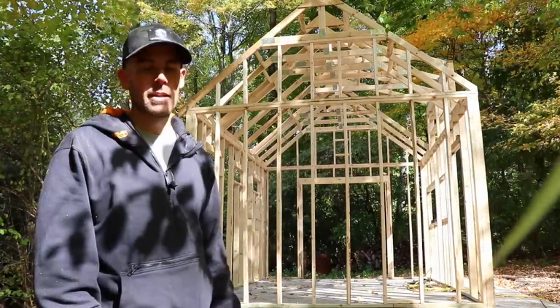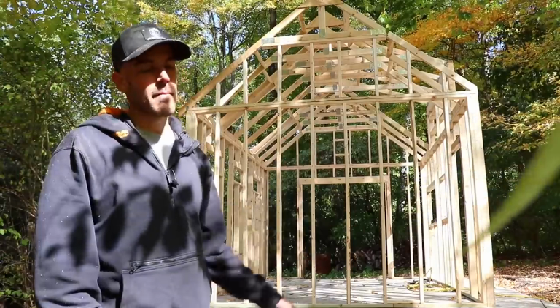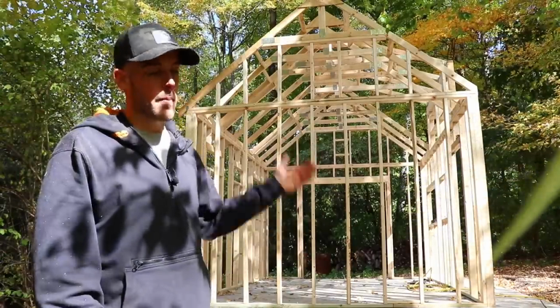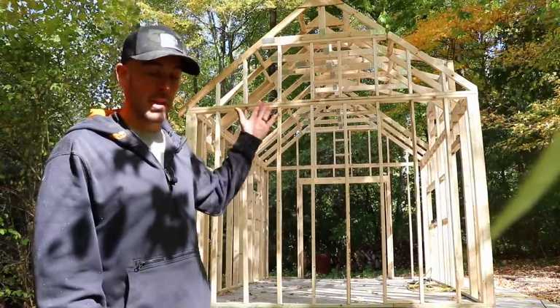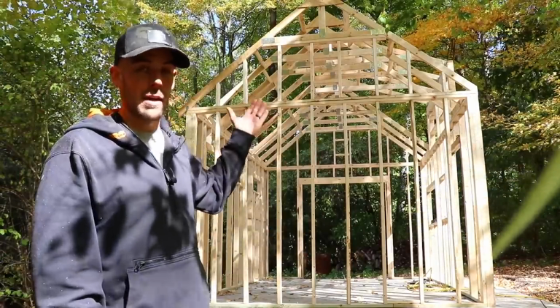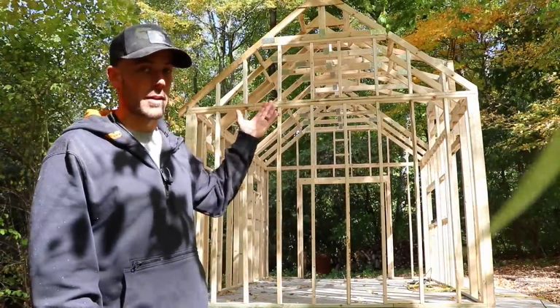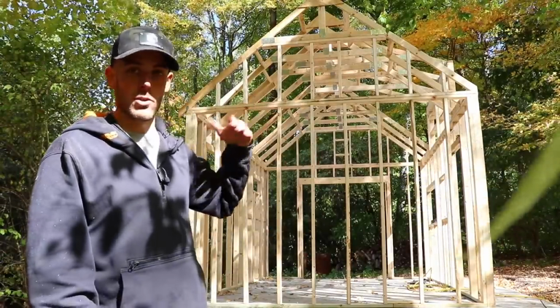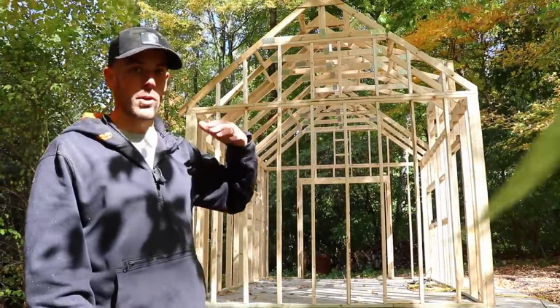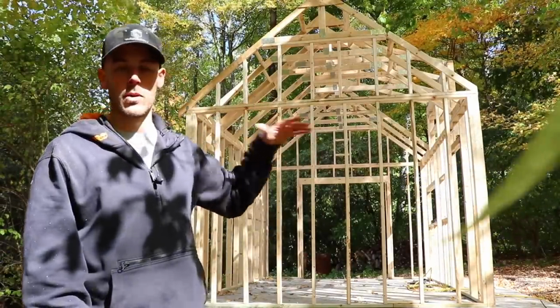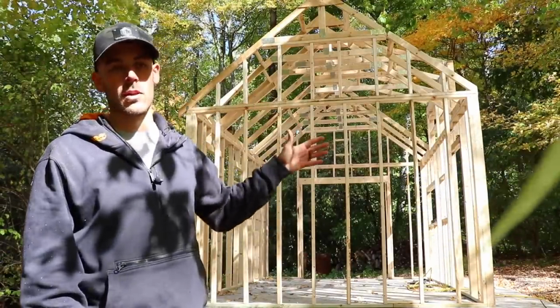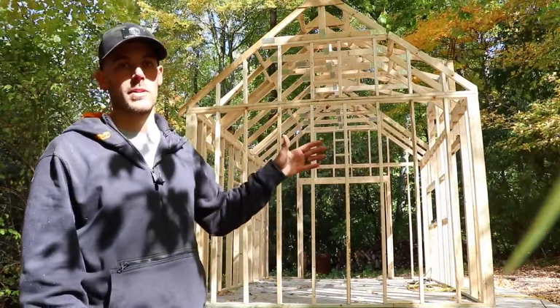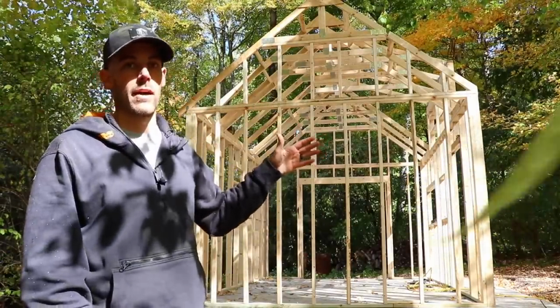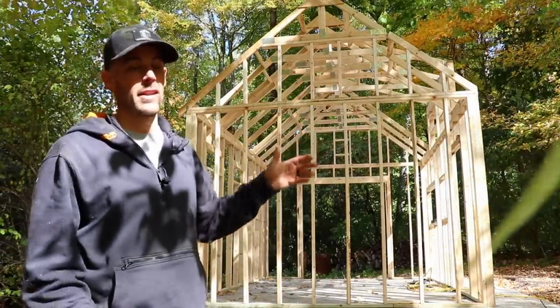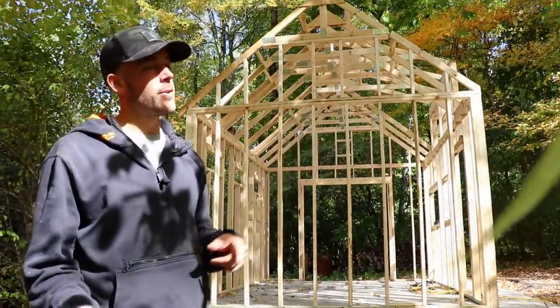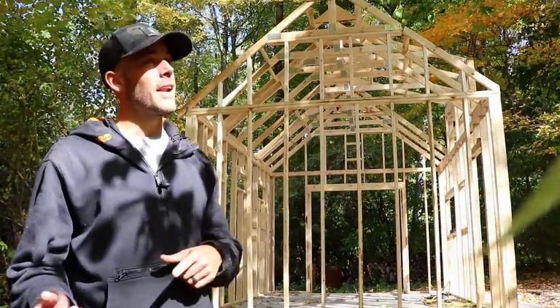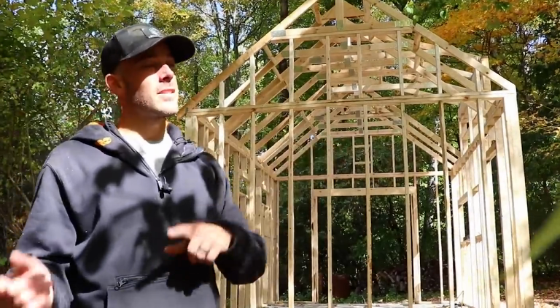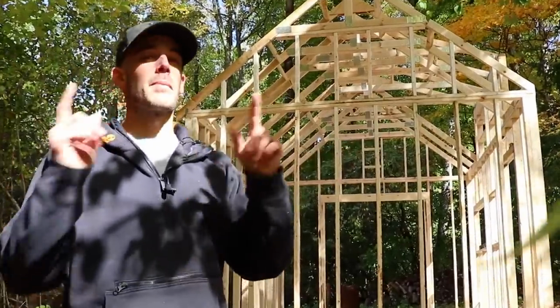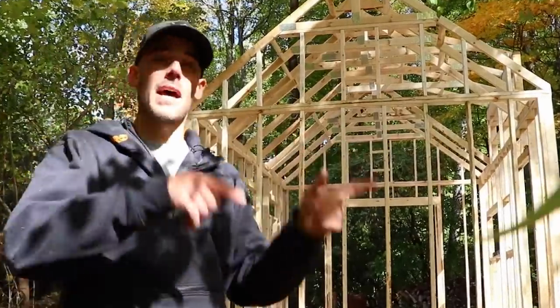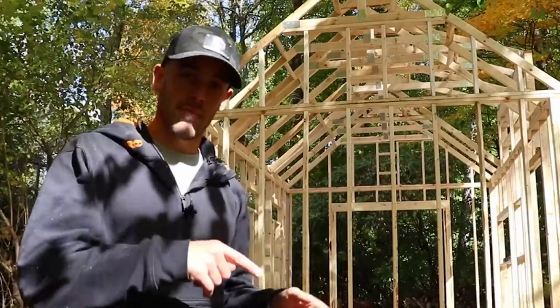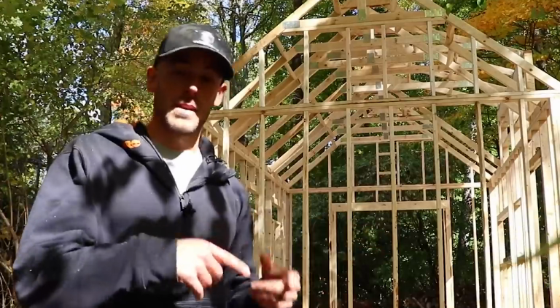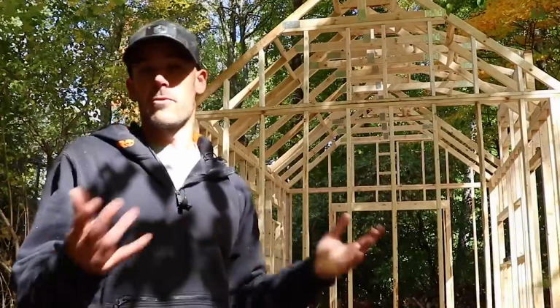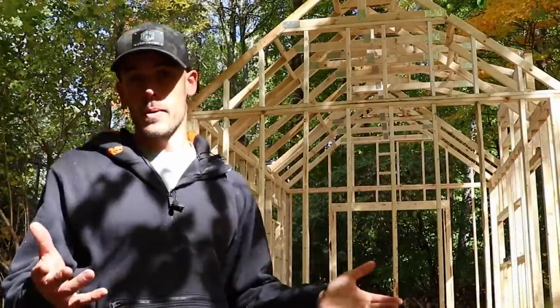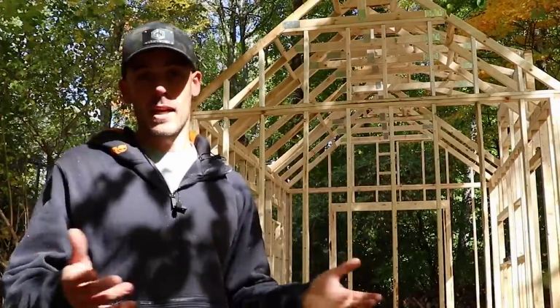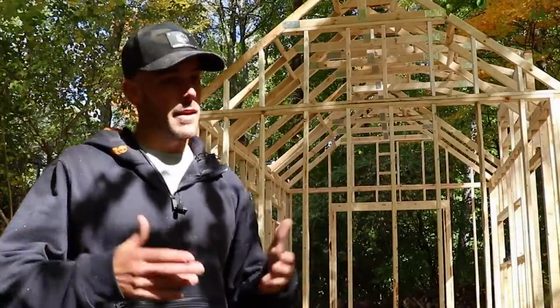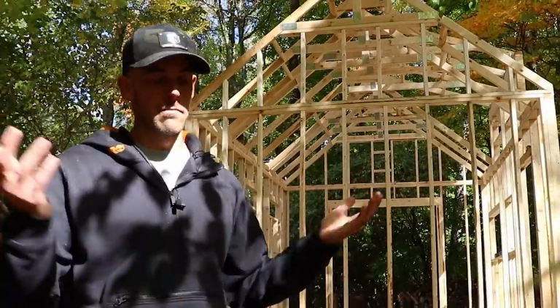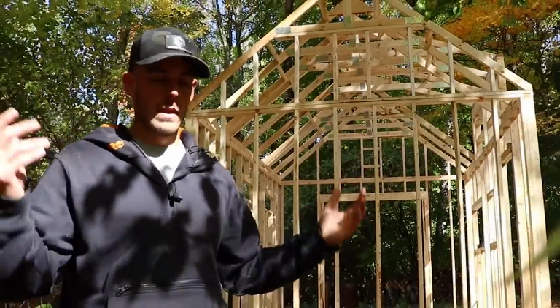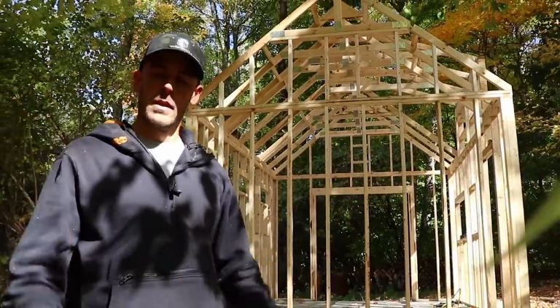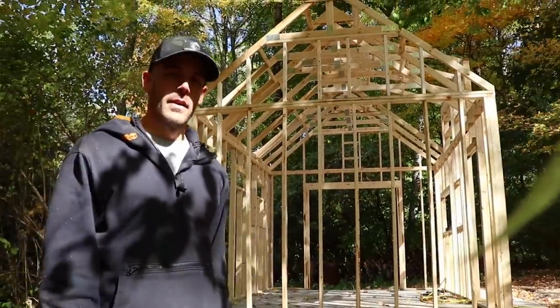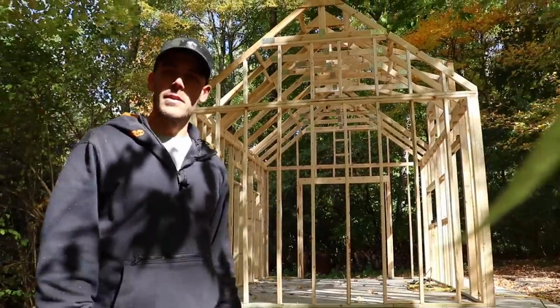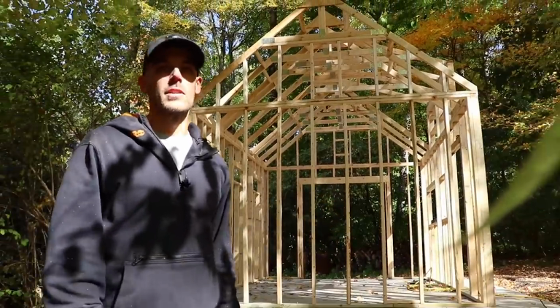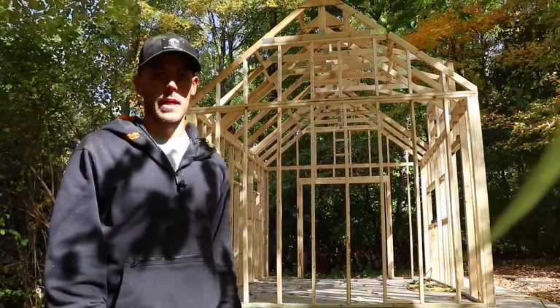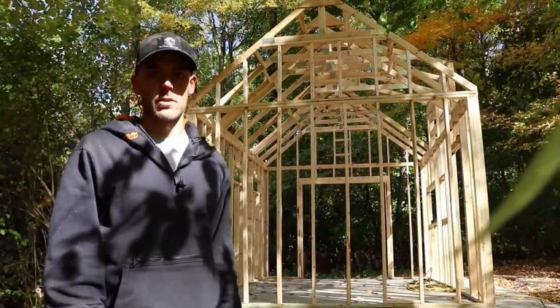Anytime you're up on a ladder, it just totally slows you down. And then add on top of that the fact that I'm filming it, and it's a disaster.